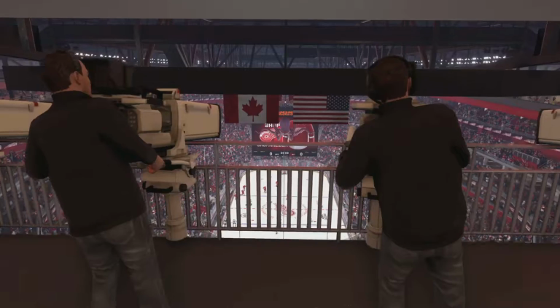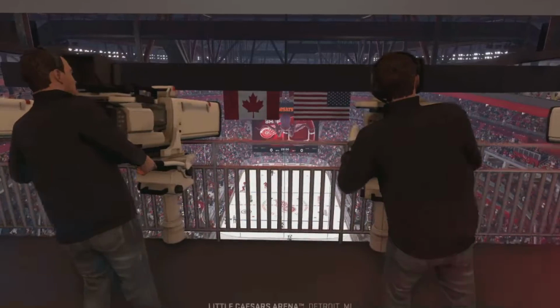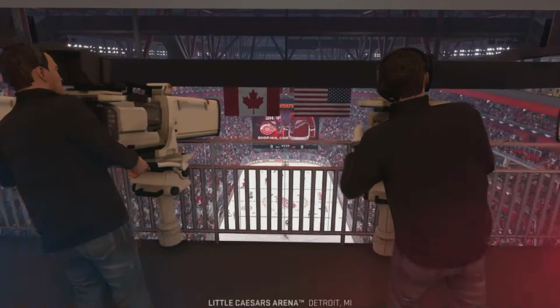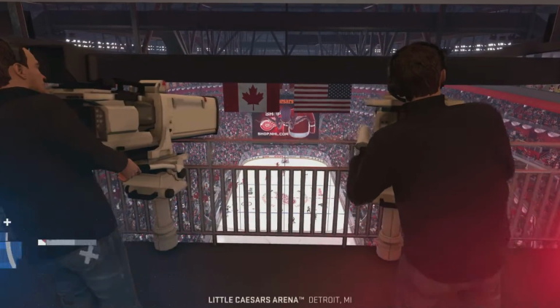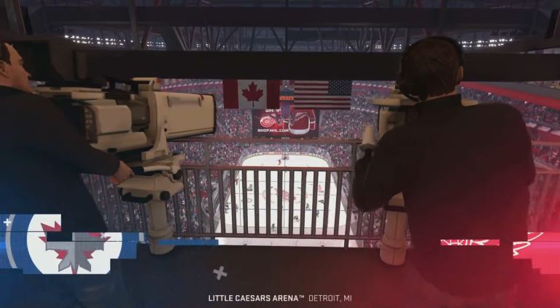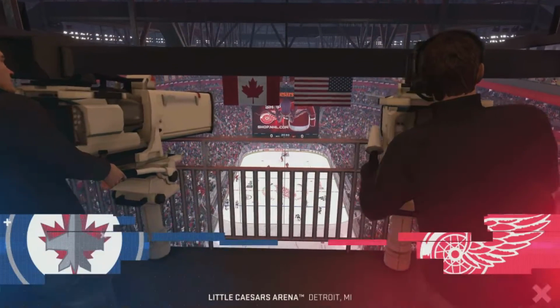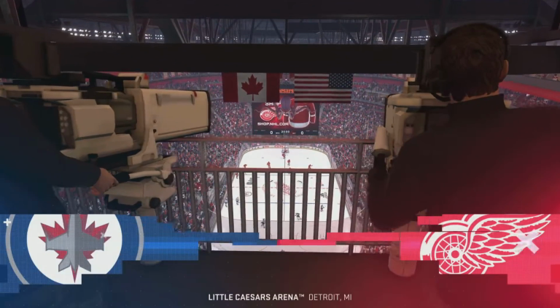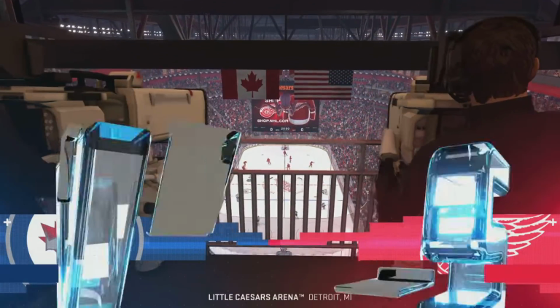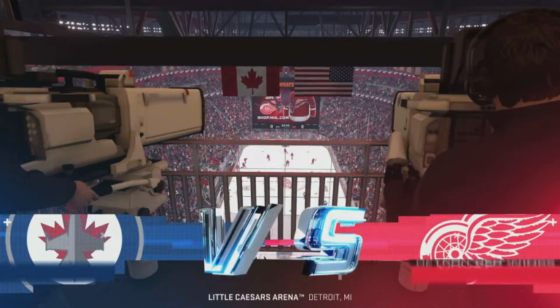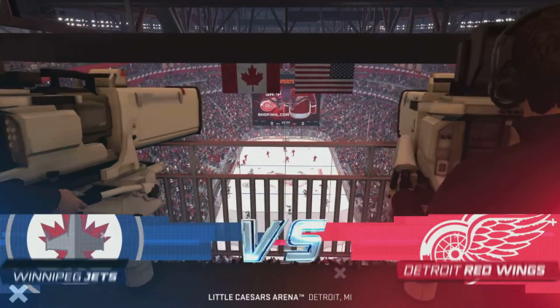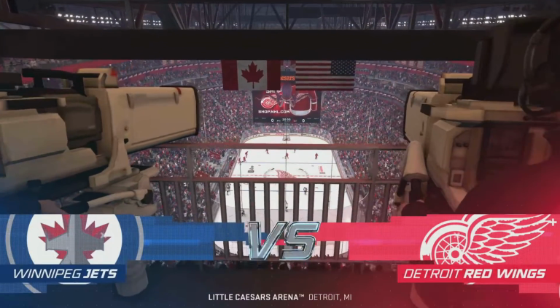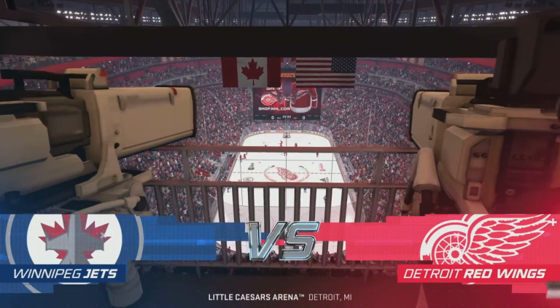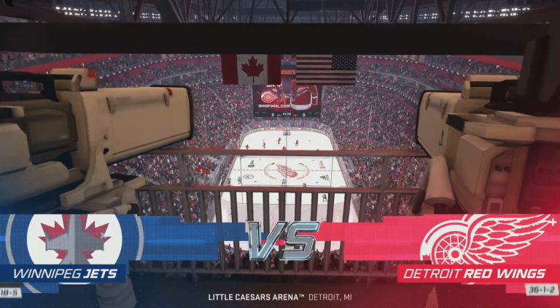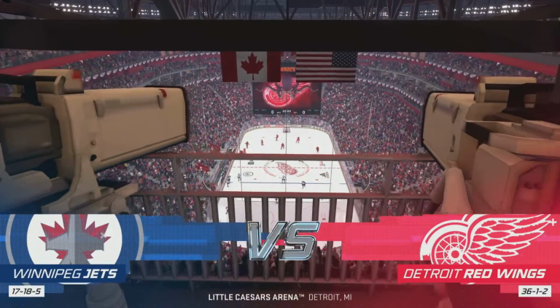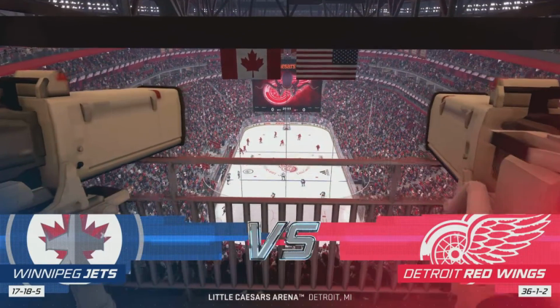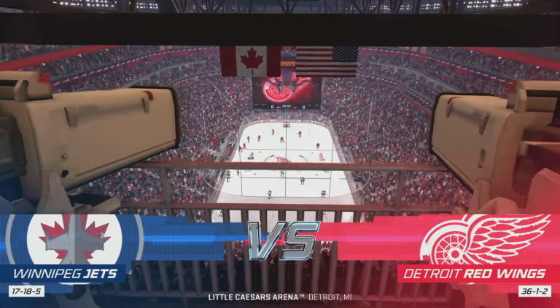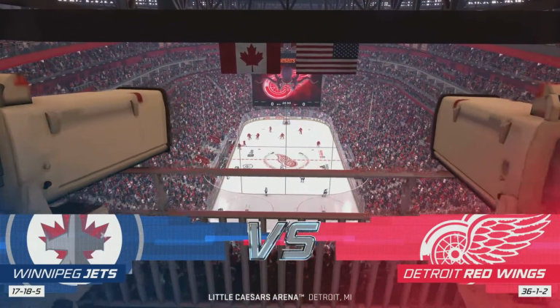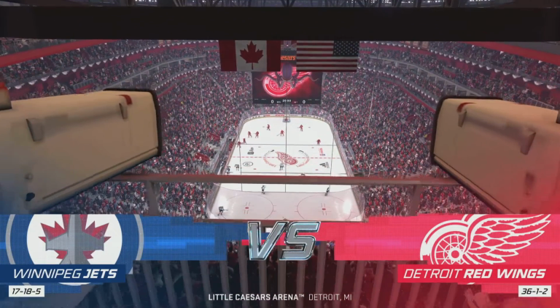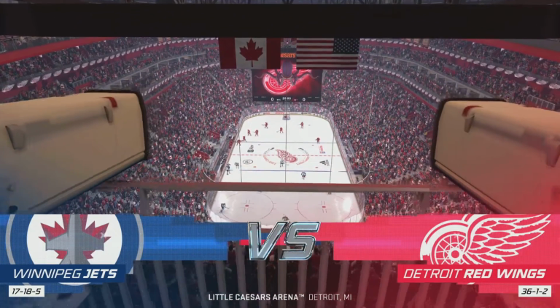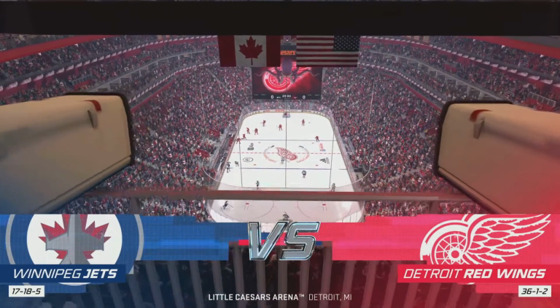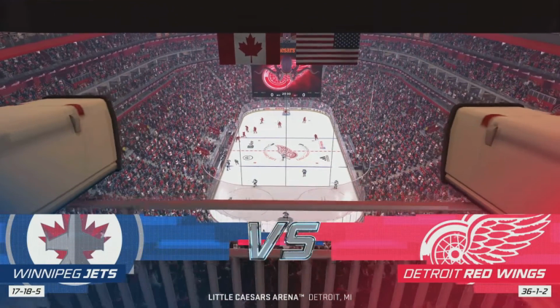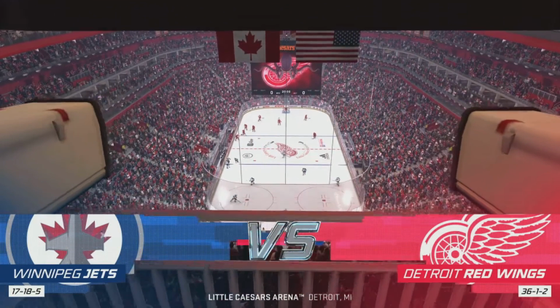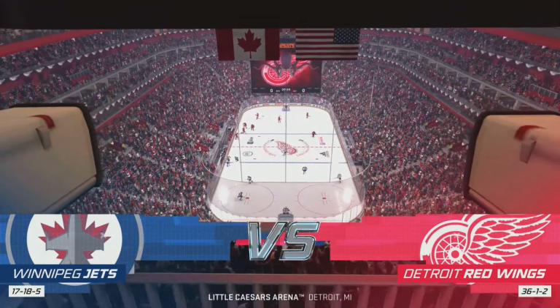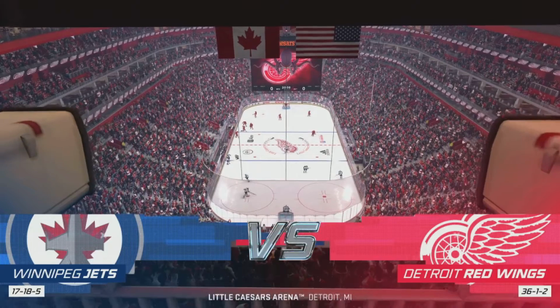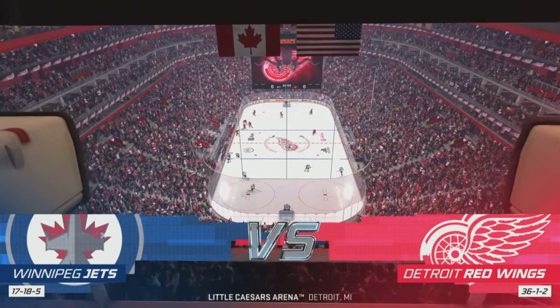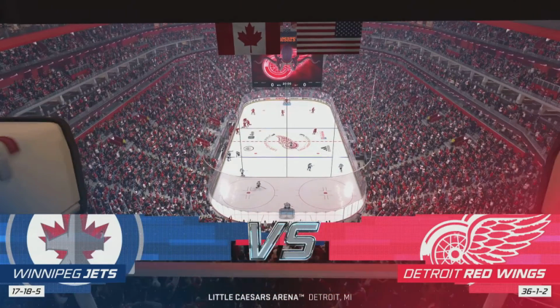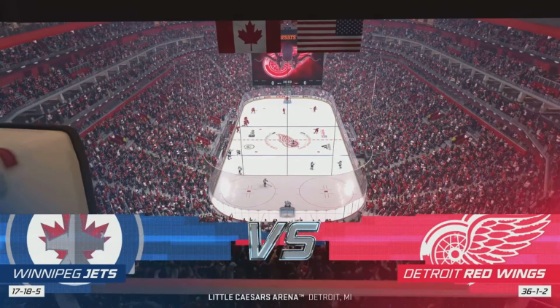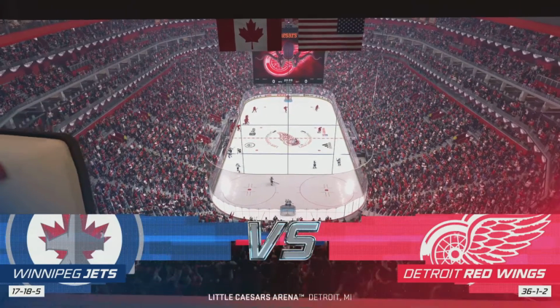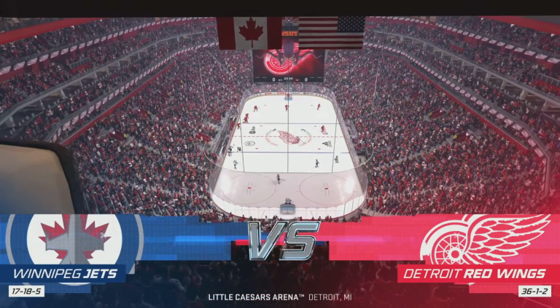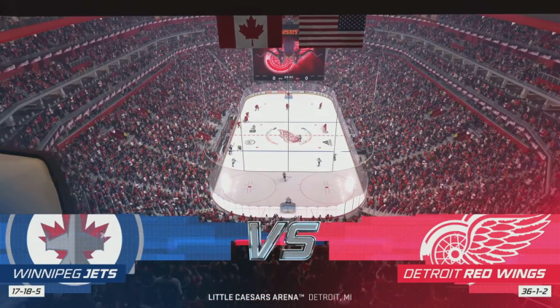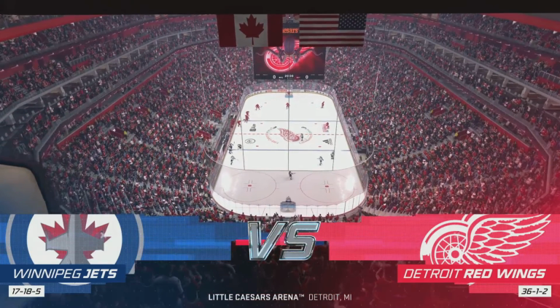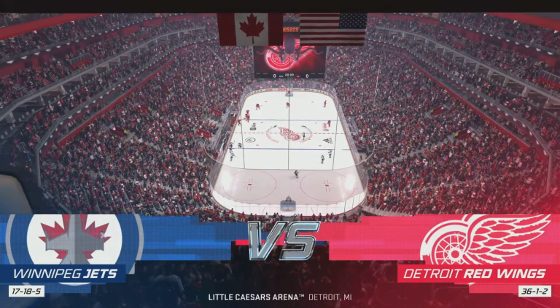Hi everybody, I'm James Cevalski along with Ray Ferraro for EA Sports, and it's a kickoff of a home stand here tonight.